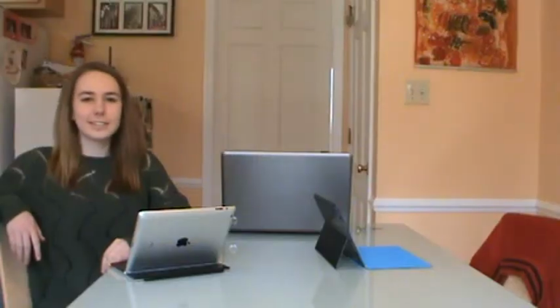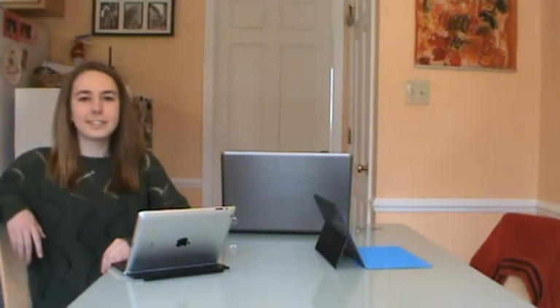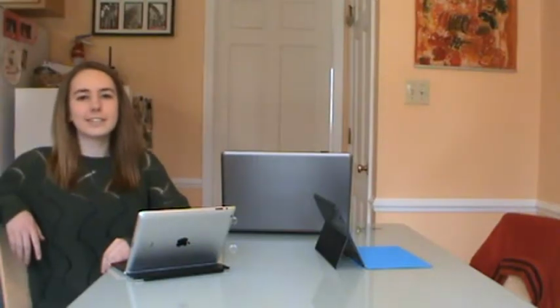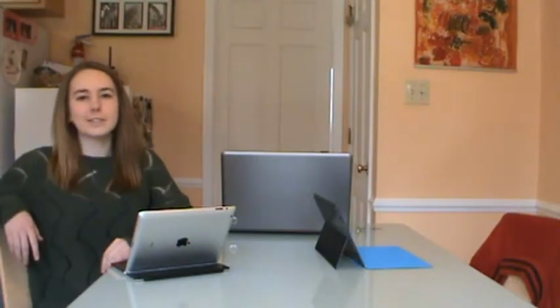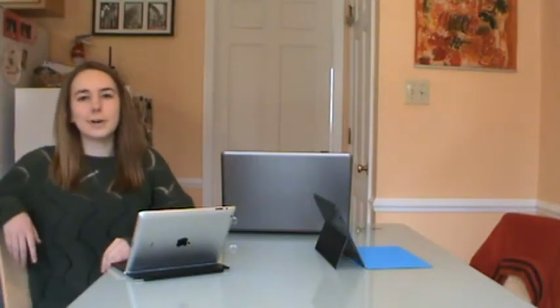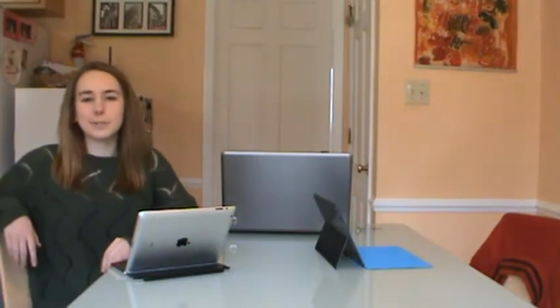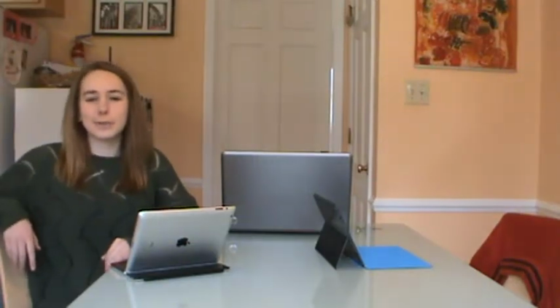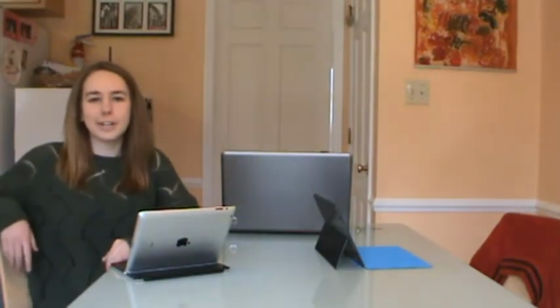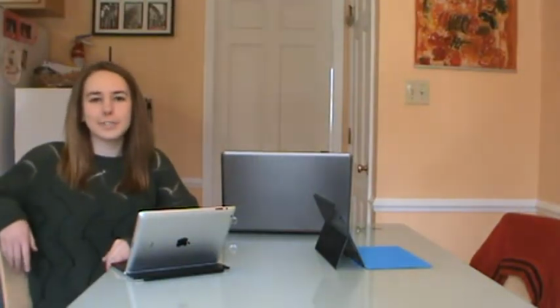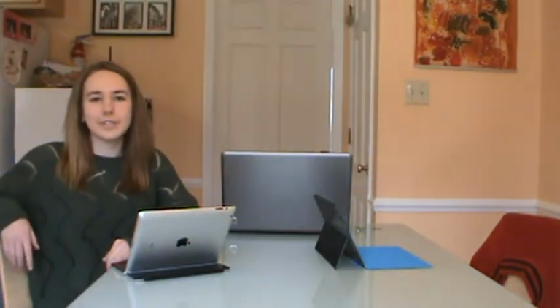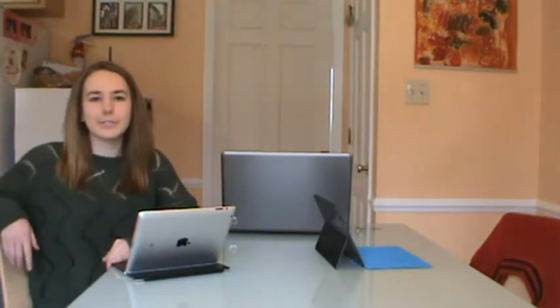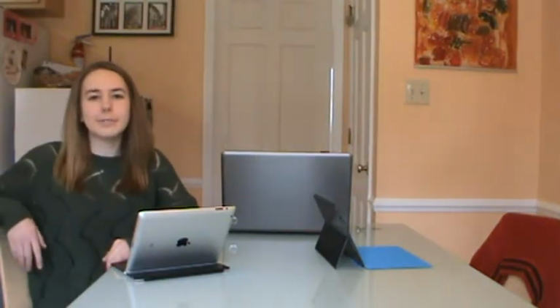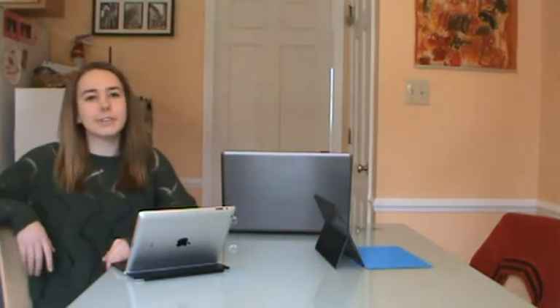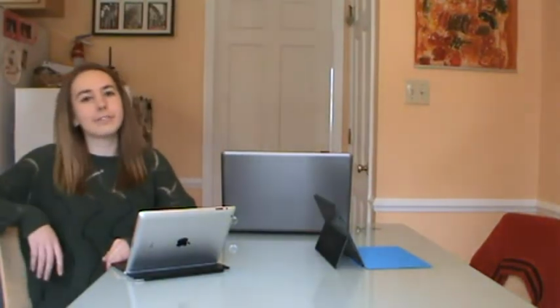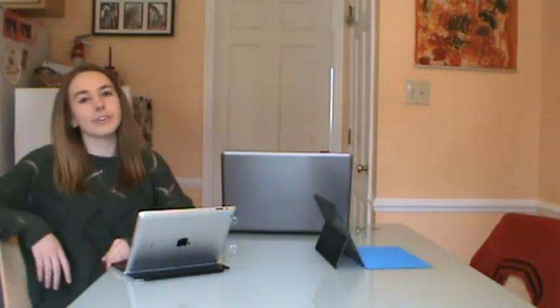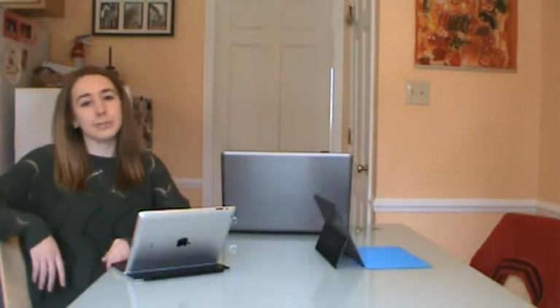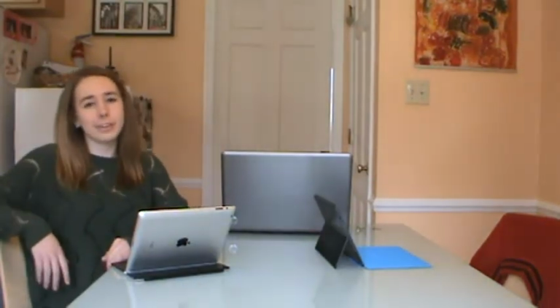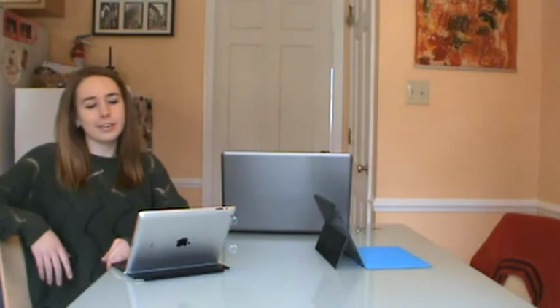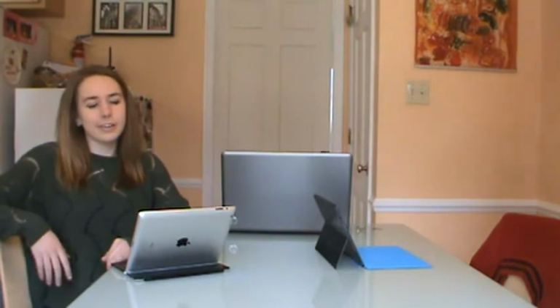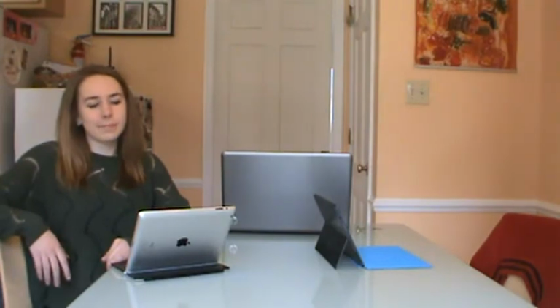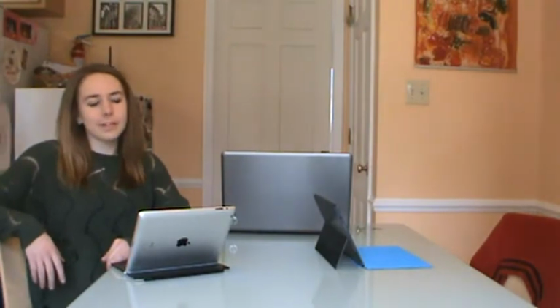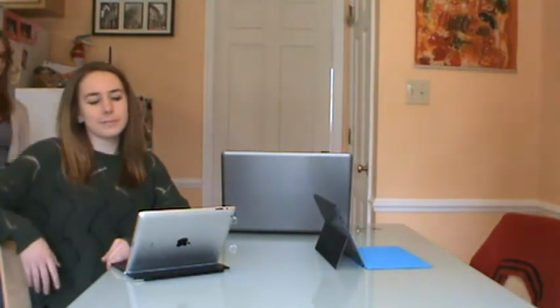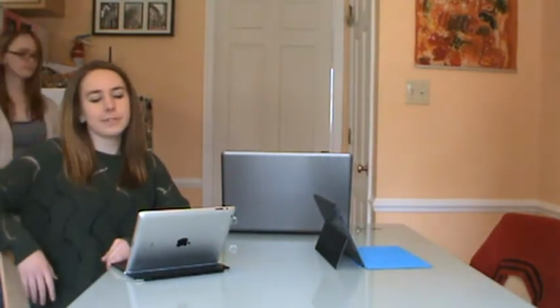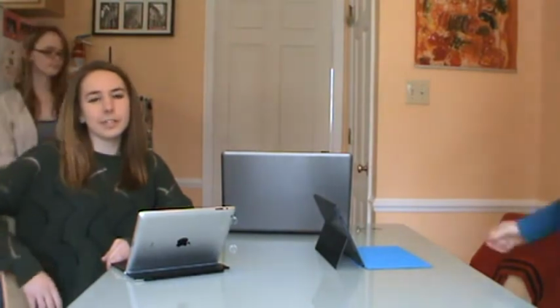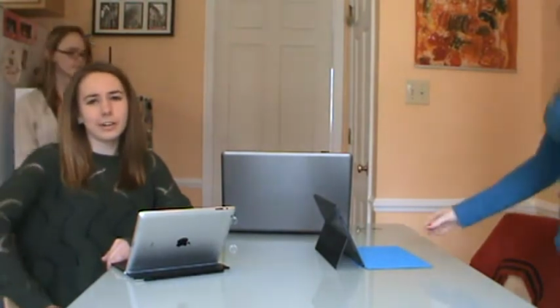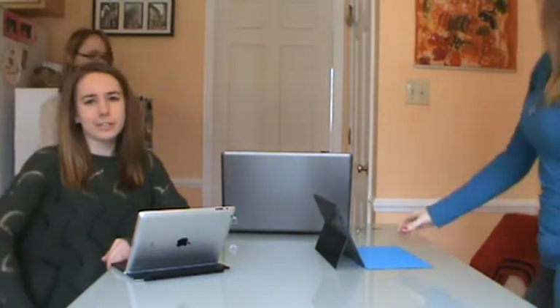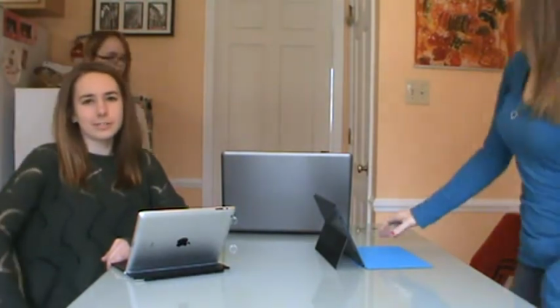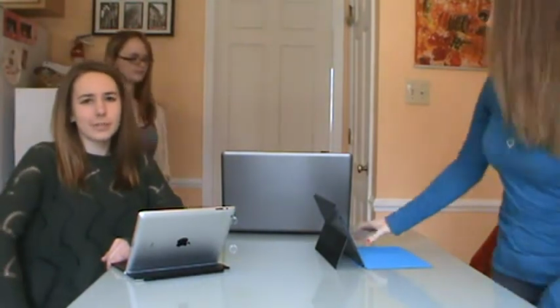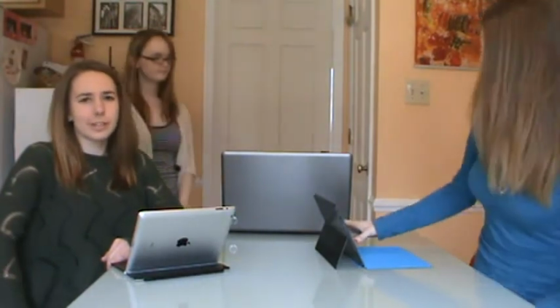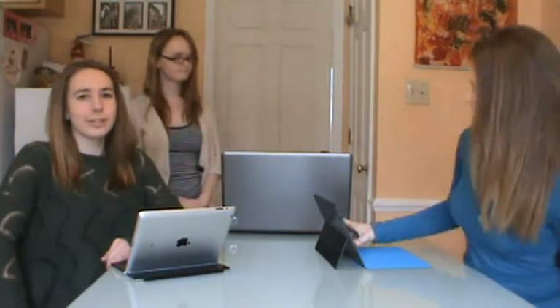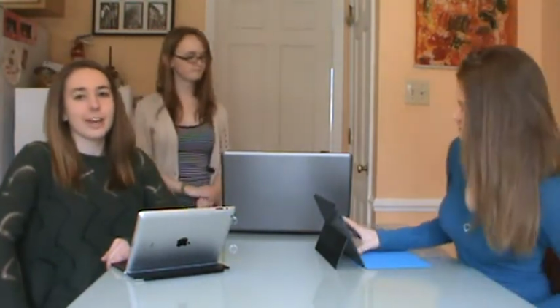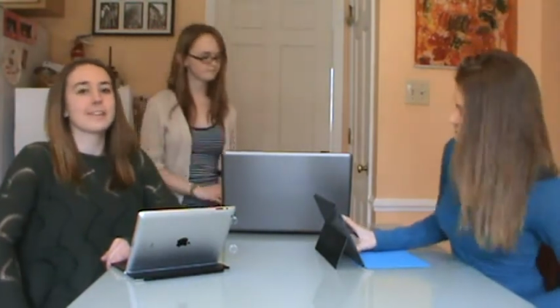Since the dishwasher broke last week, we've been looking for a new one. But it's been really hard to find one that we like.